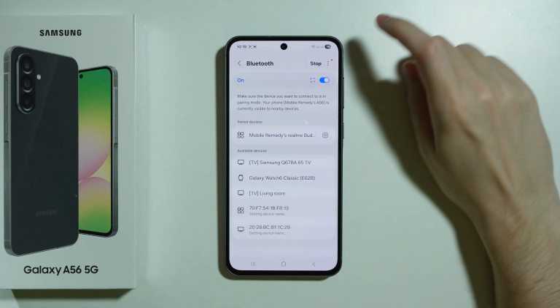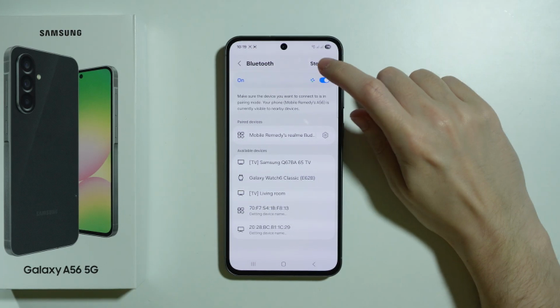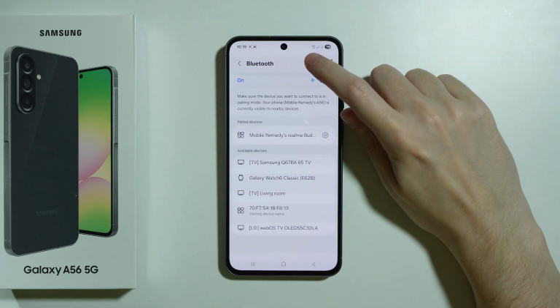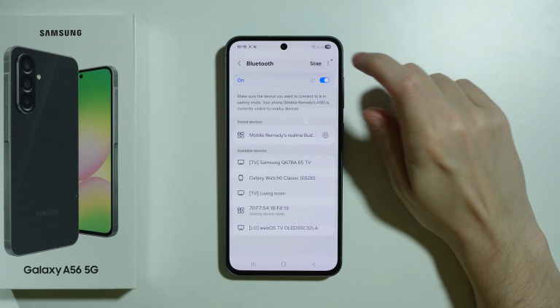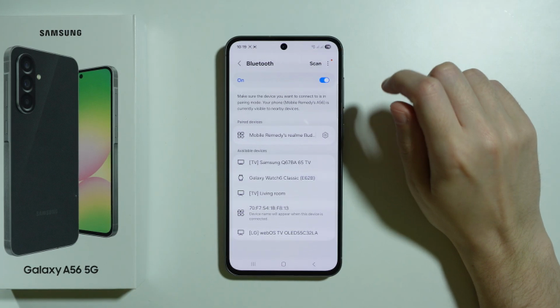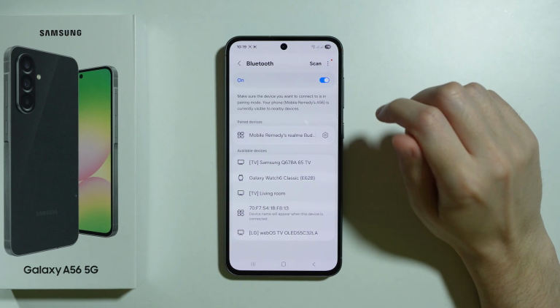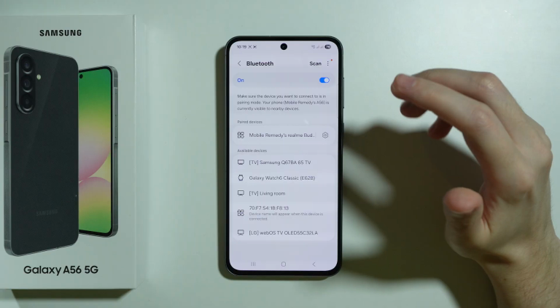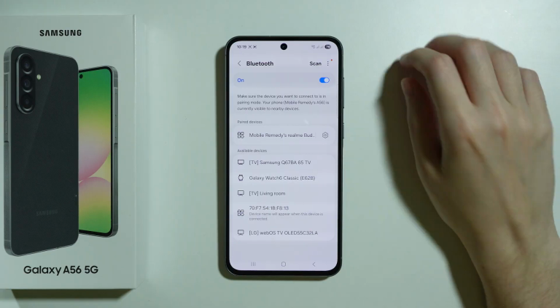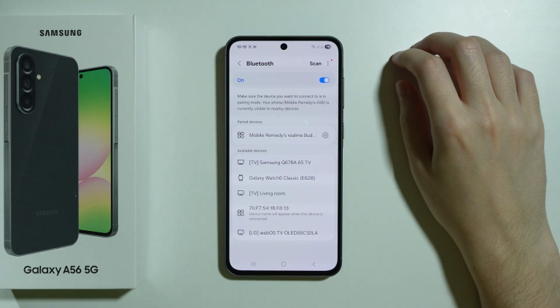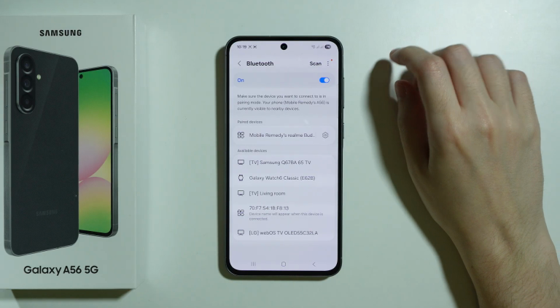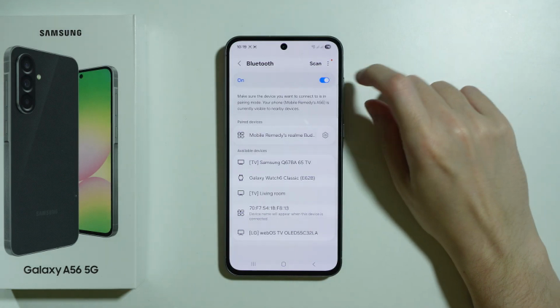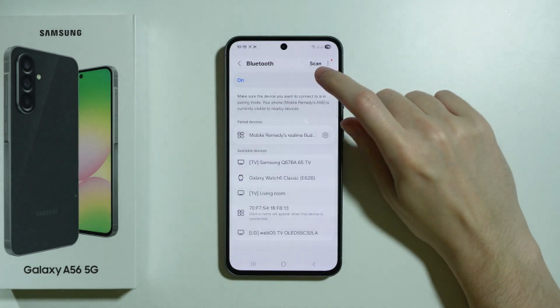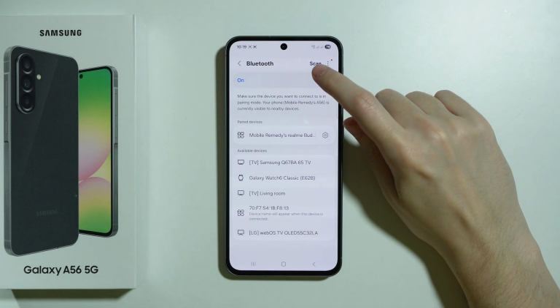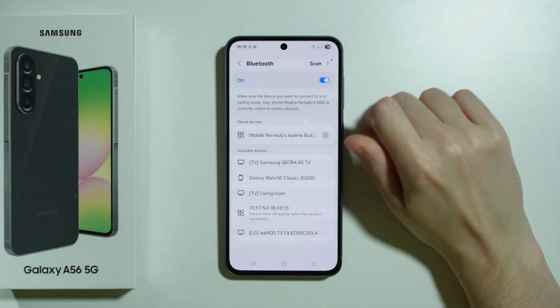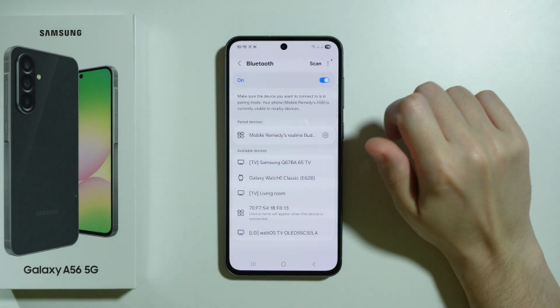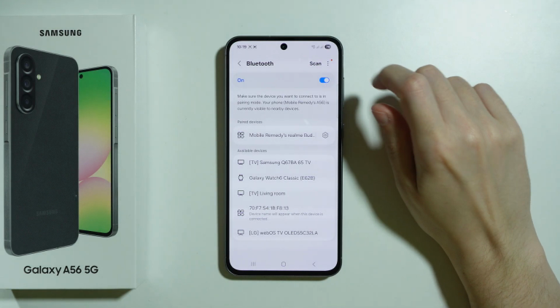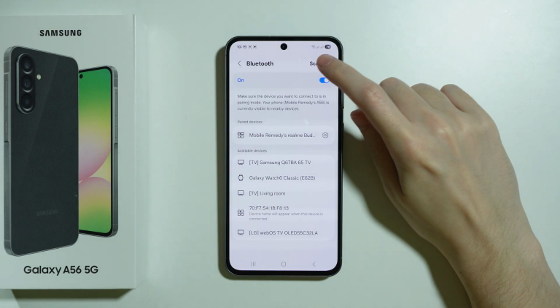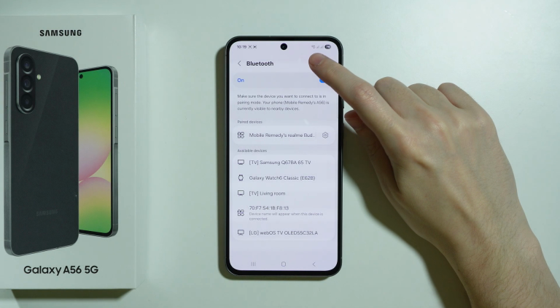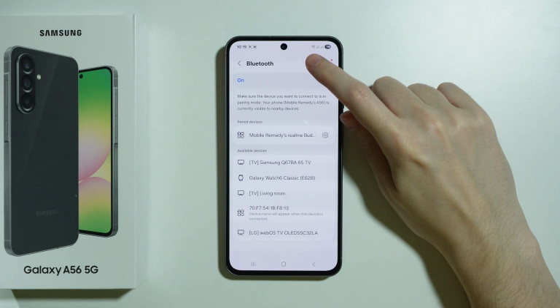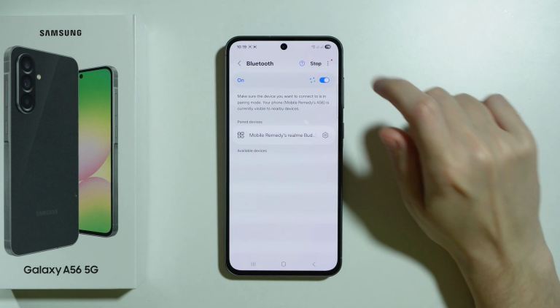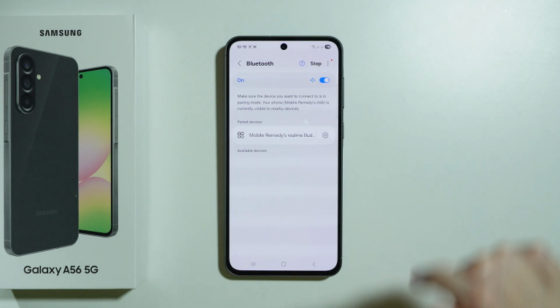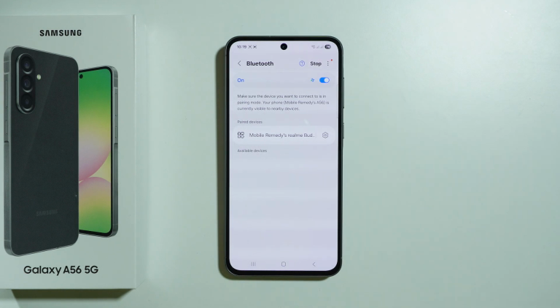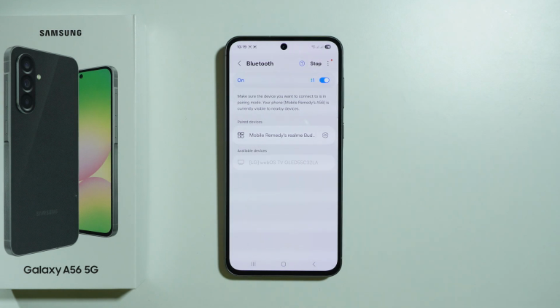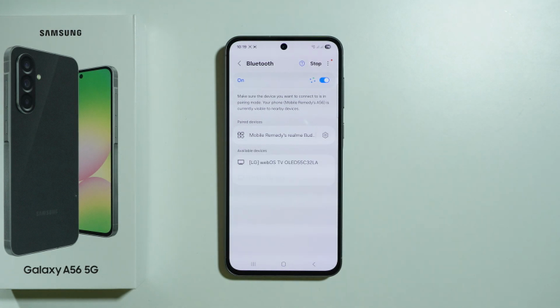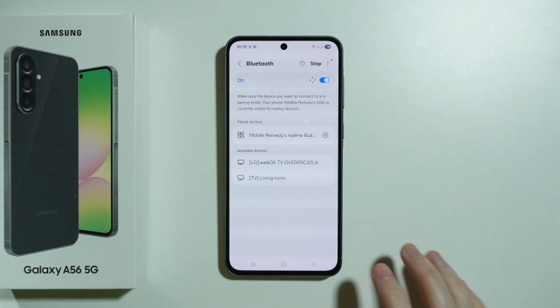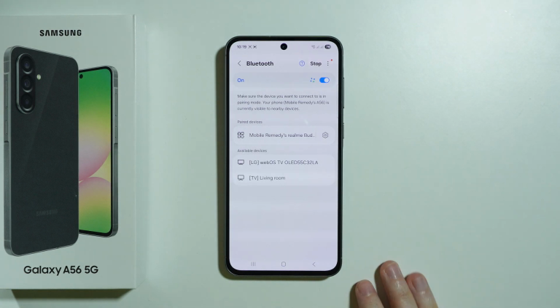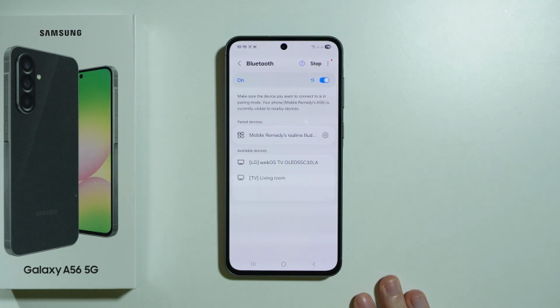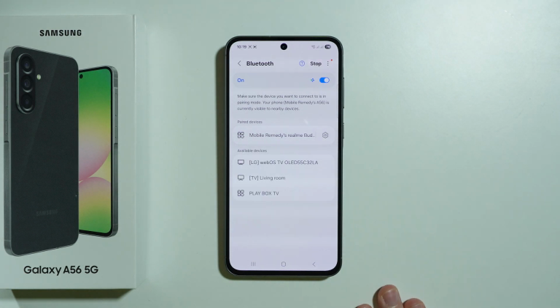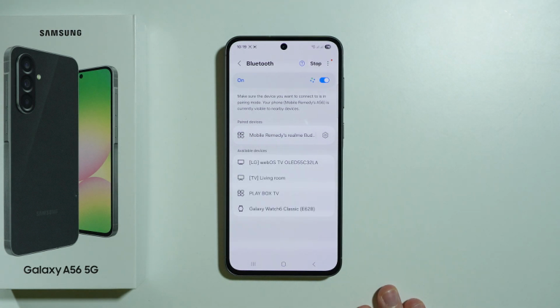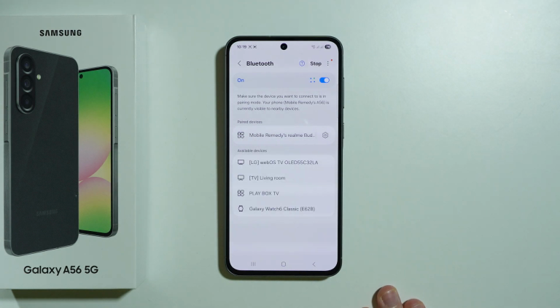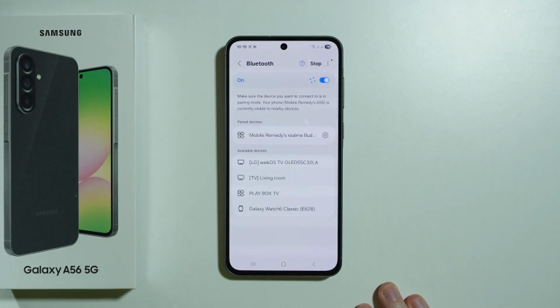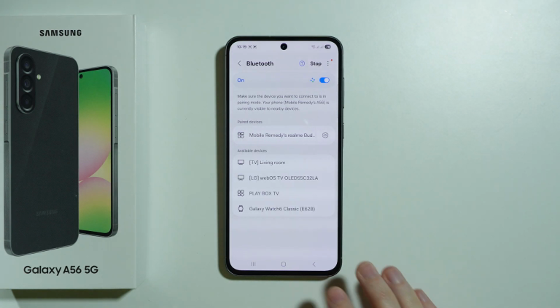In case the list is not refreshing, you should be able to find Scan in the top right corner.